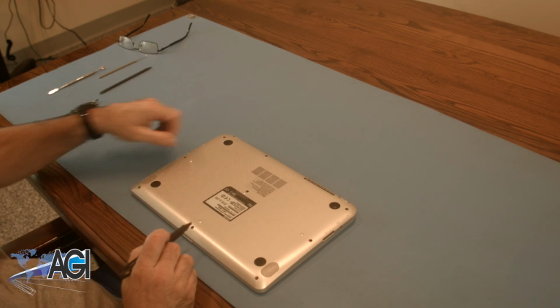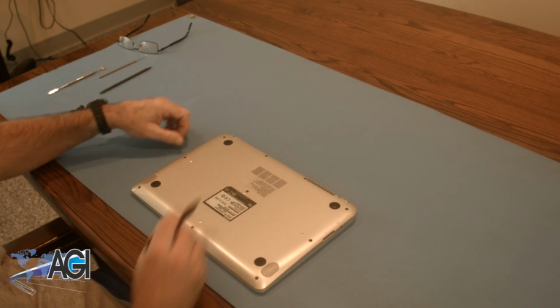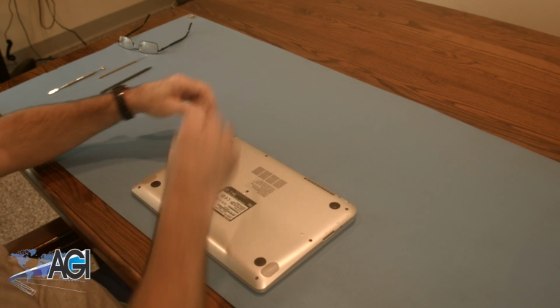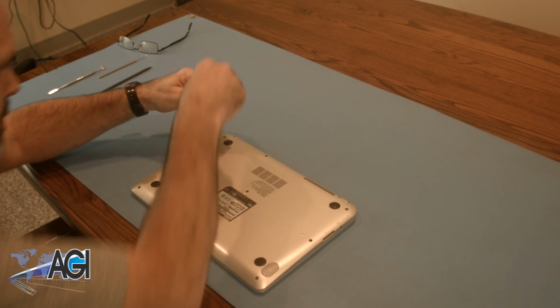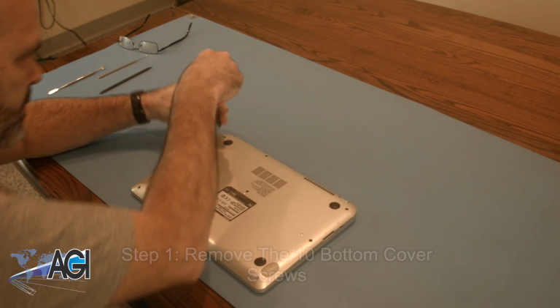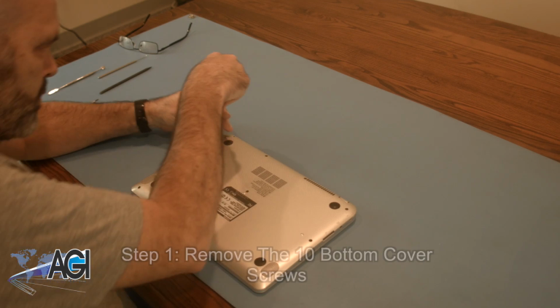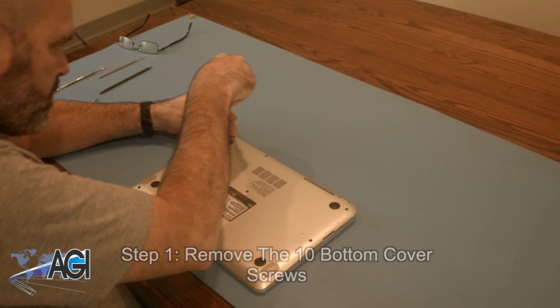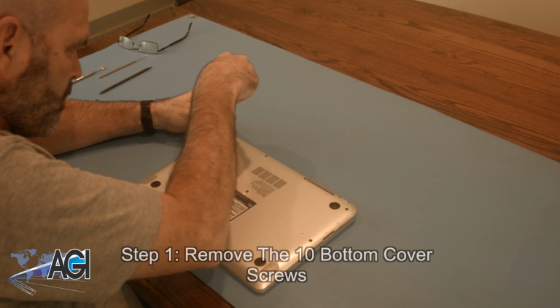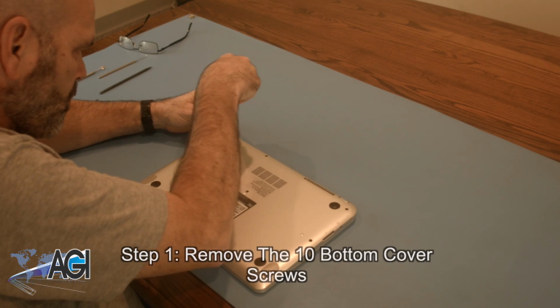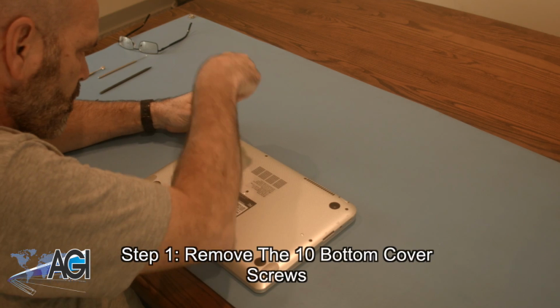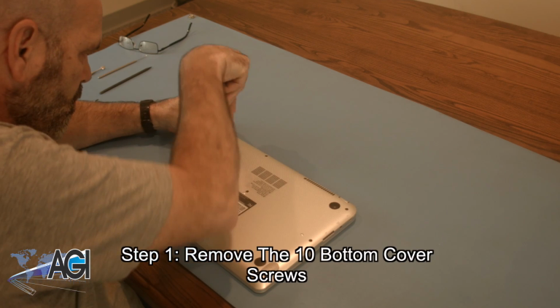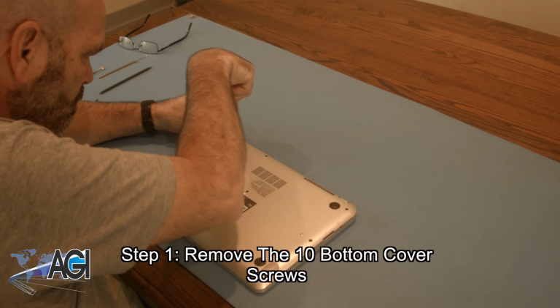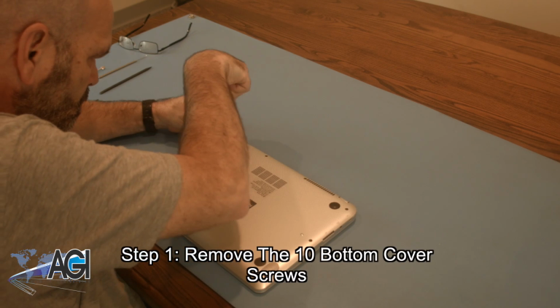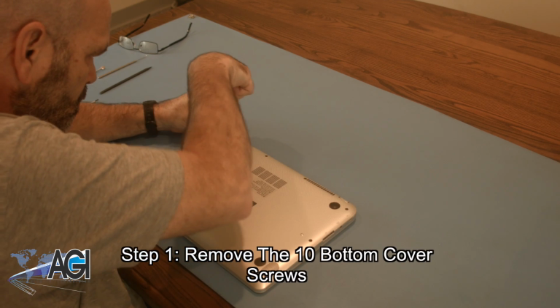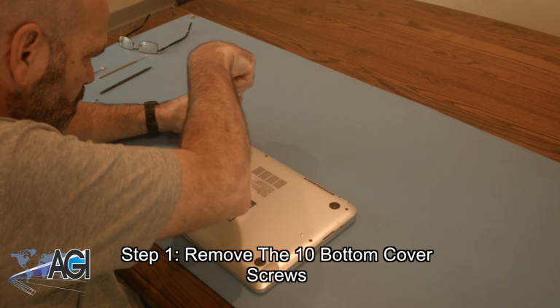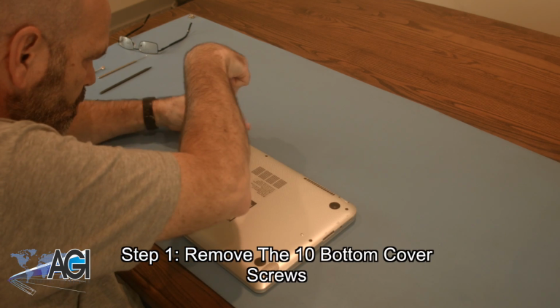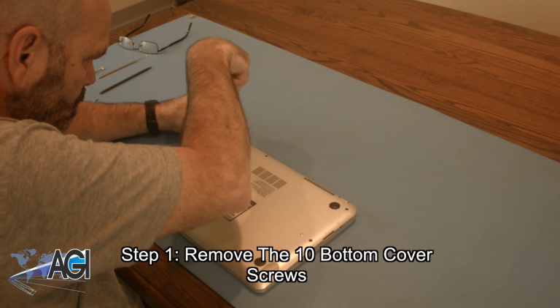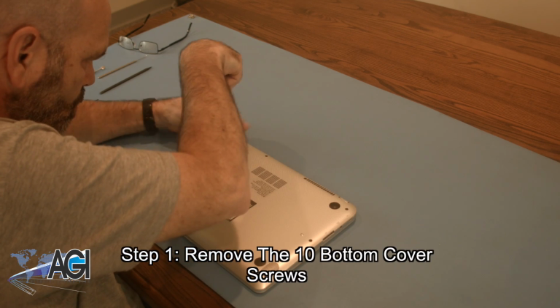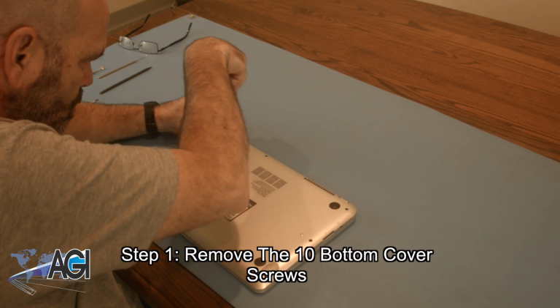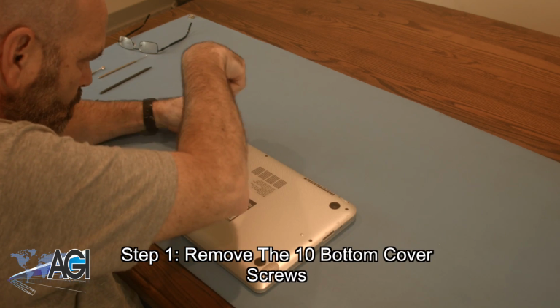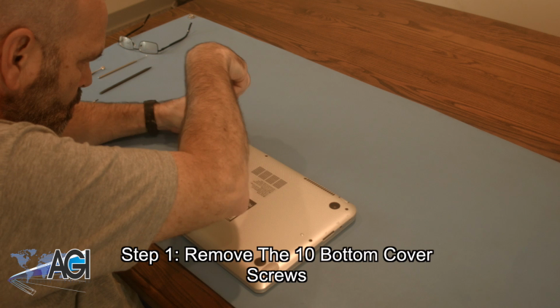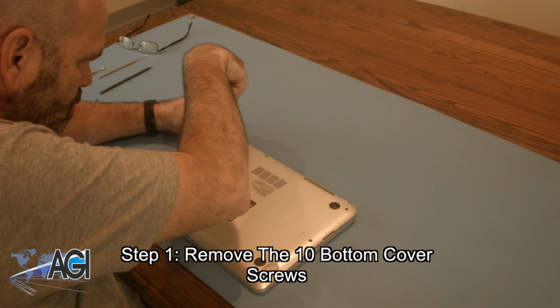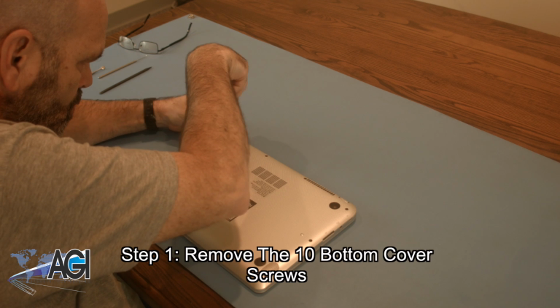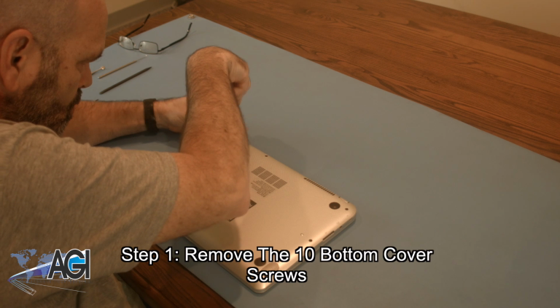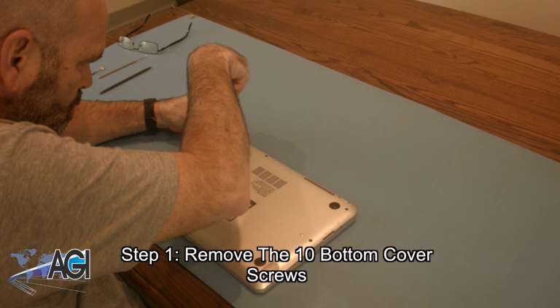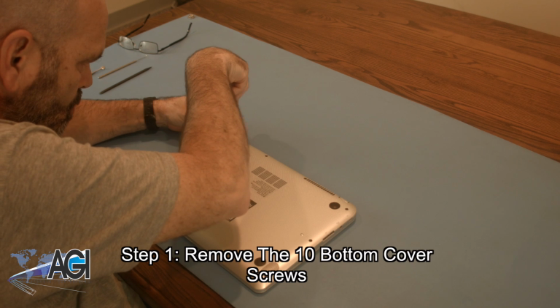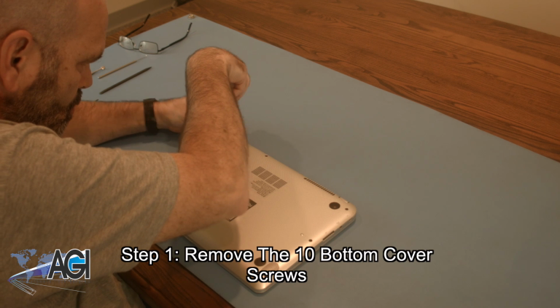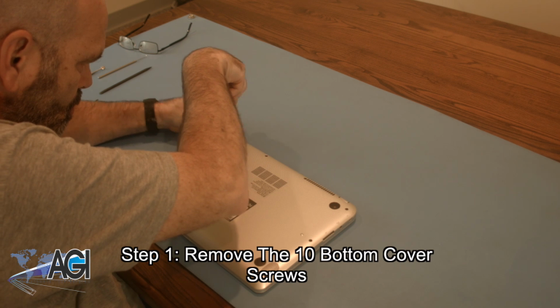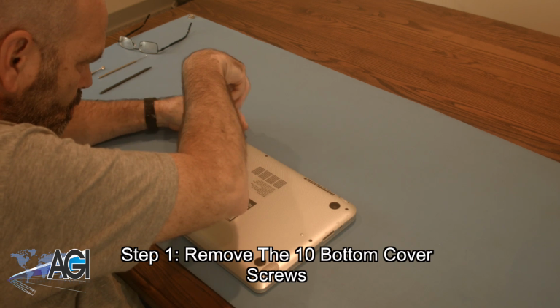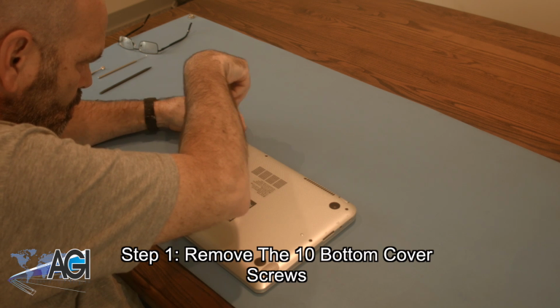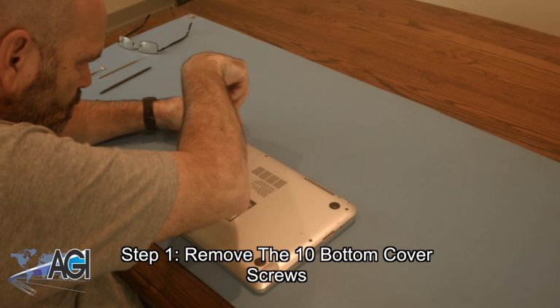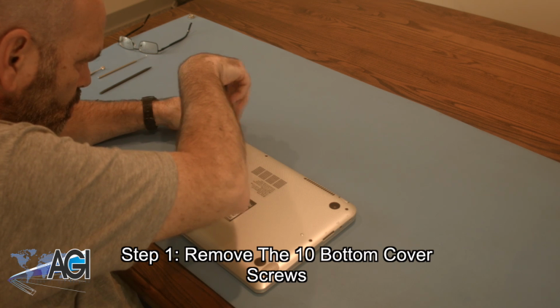The first step in the battery replacement process will be to remove the 10 bottom cover screws.